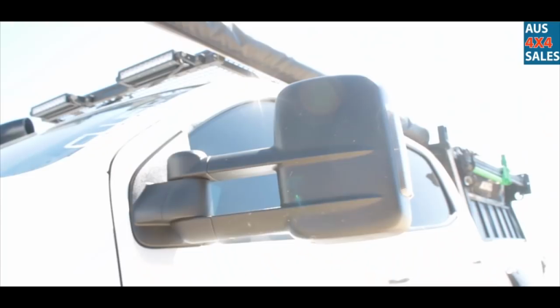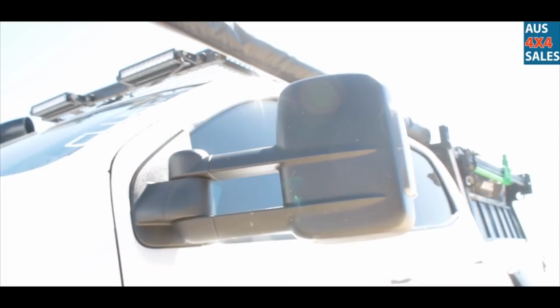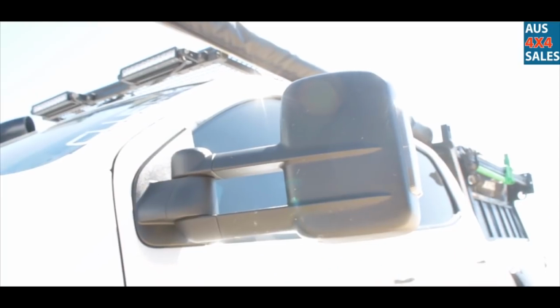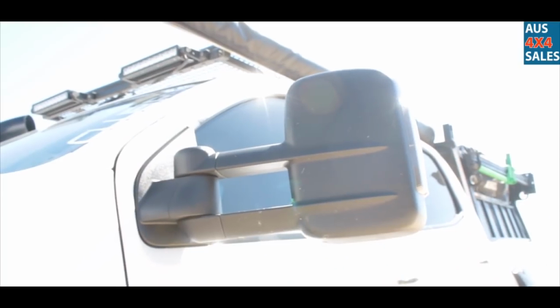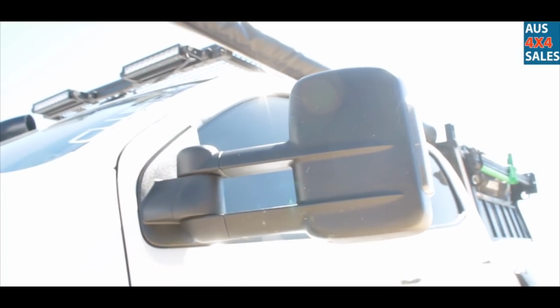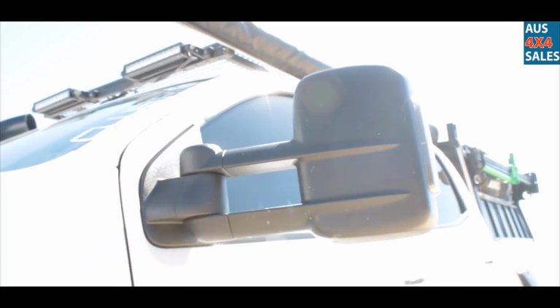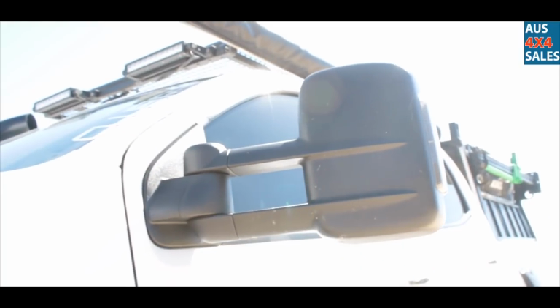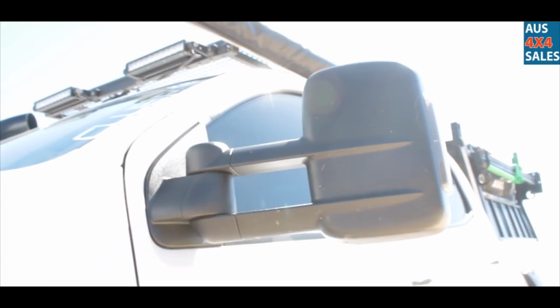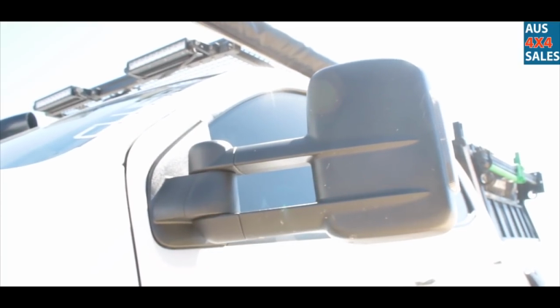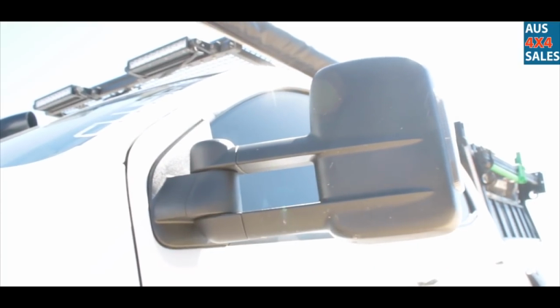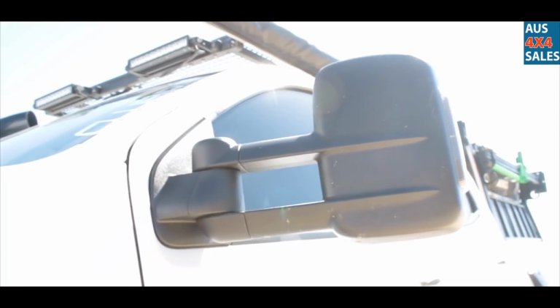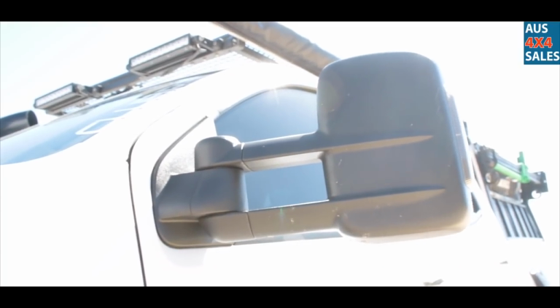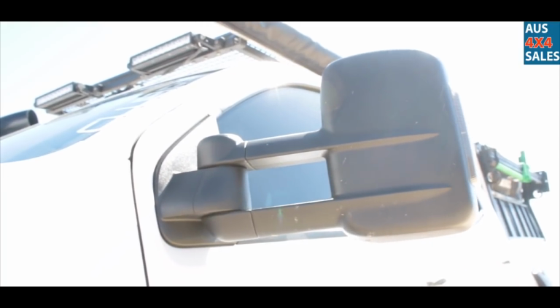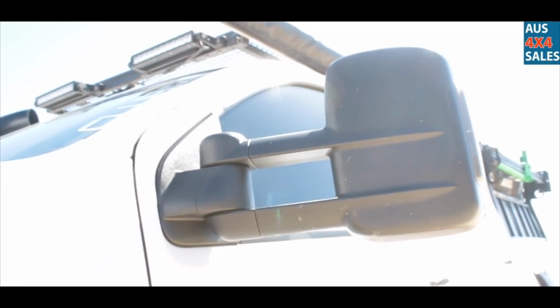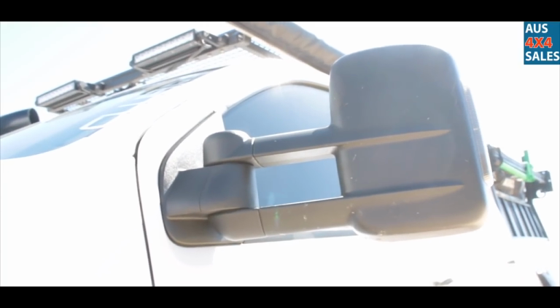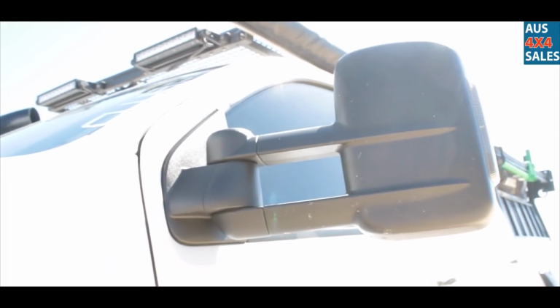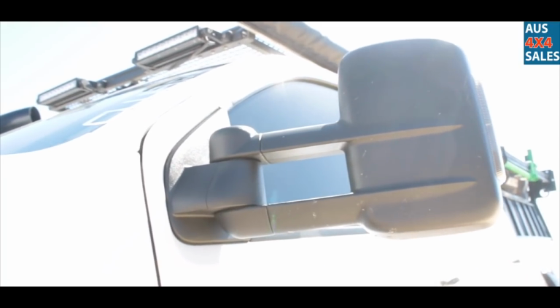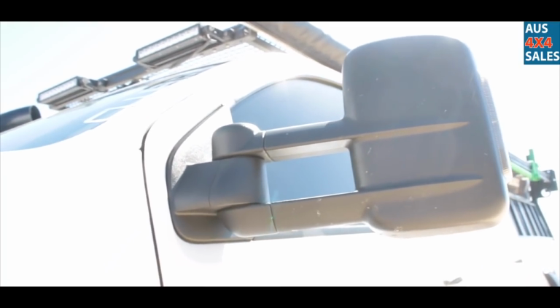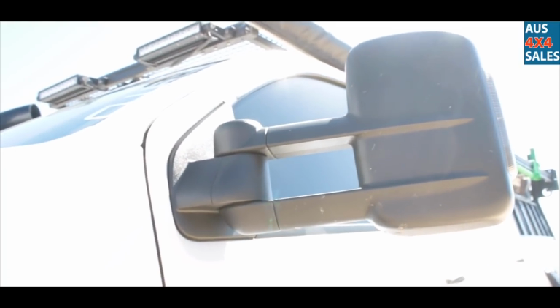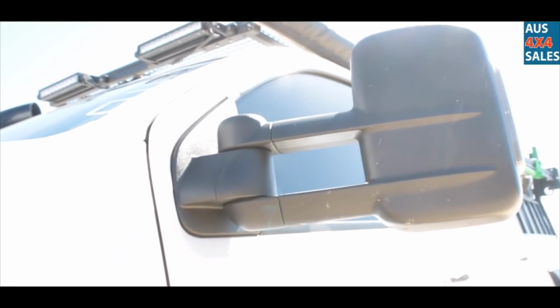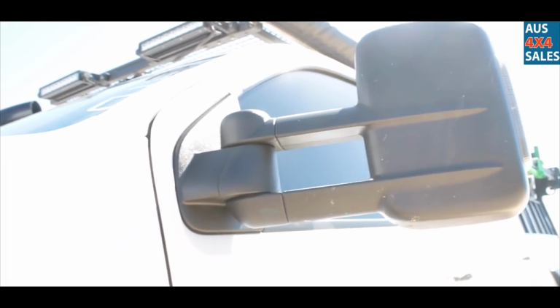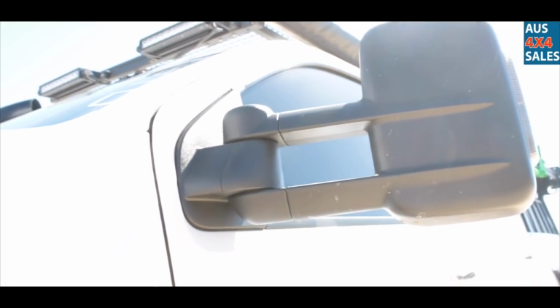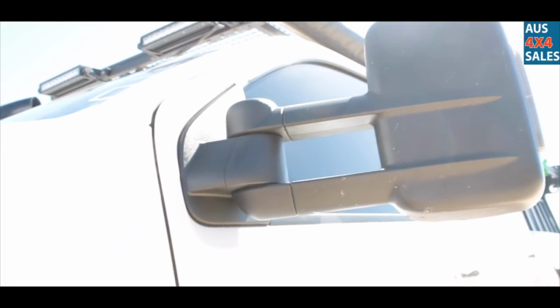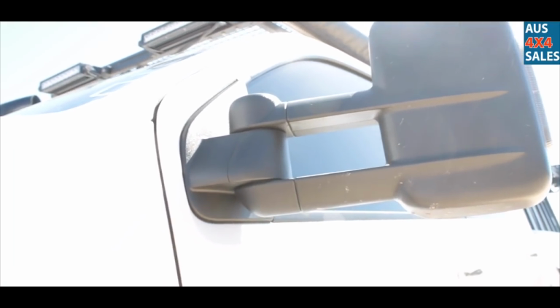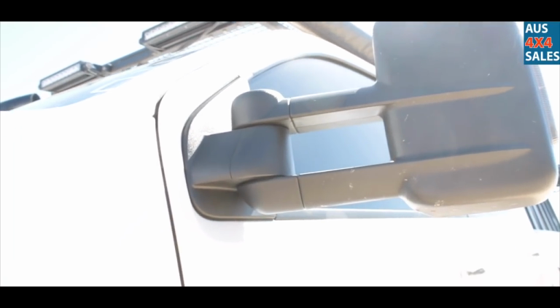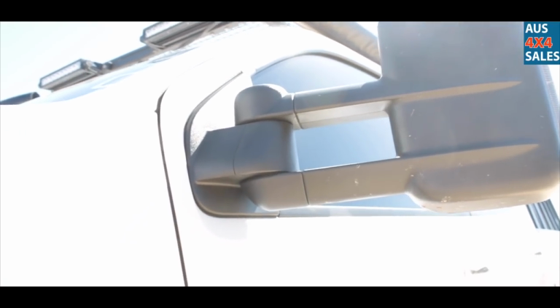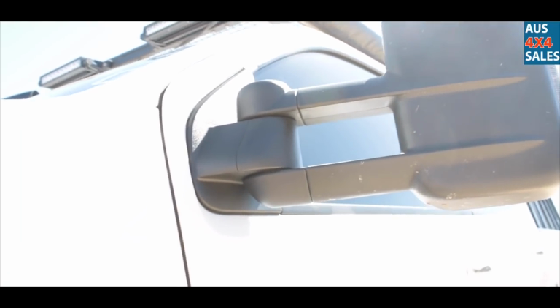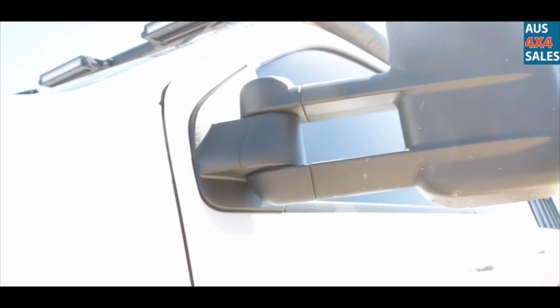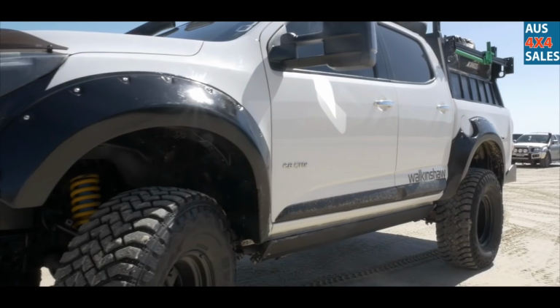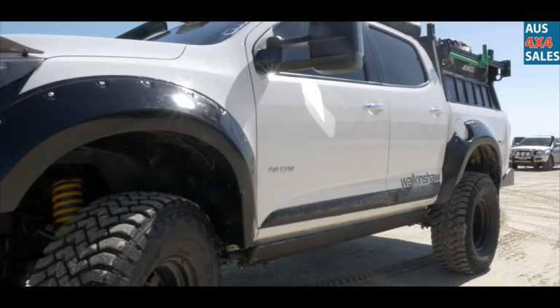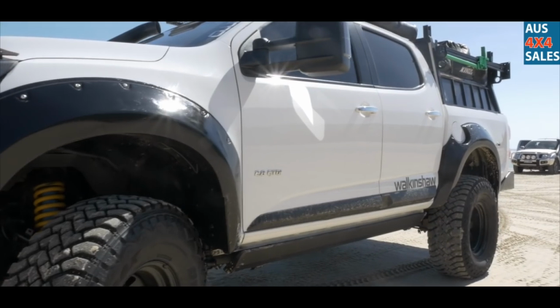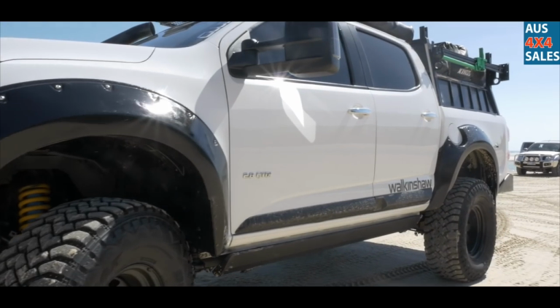Clearview ones — actually they're Clearview look-alikes, they're not even proper Clearviews. But they're still pretty good.